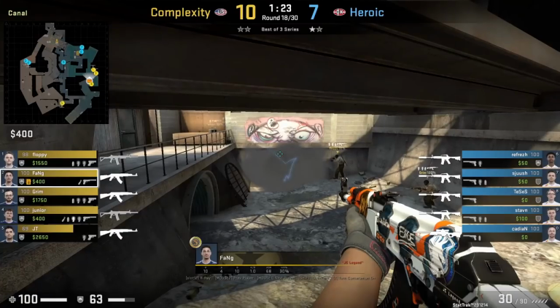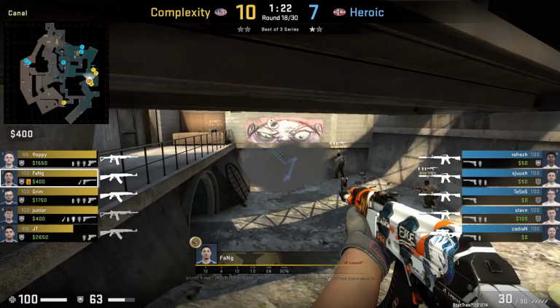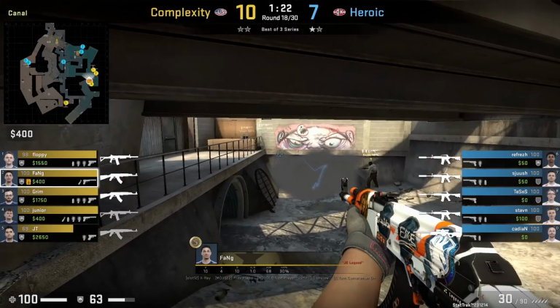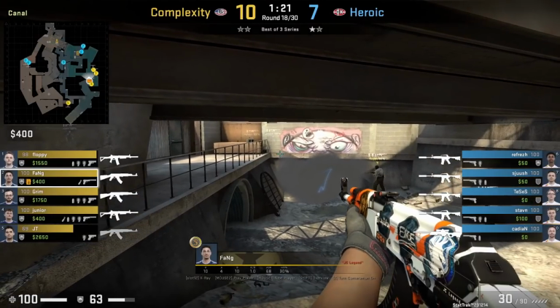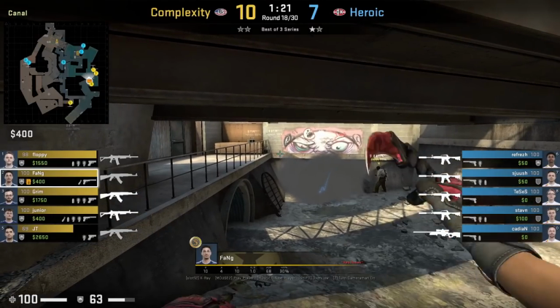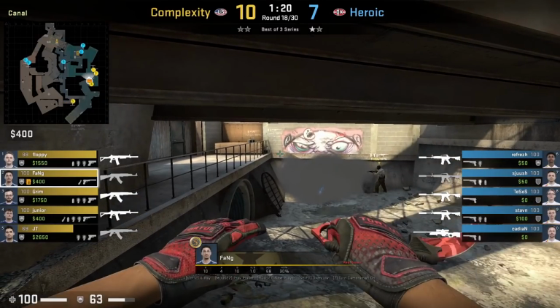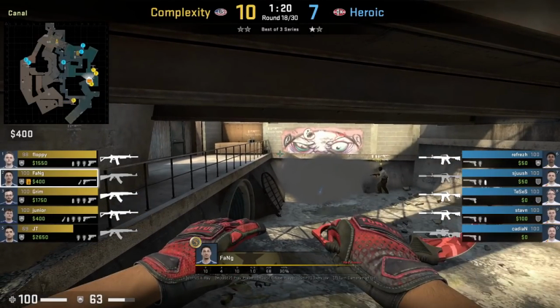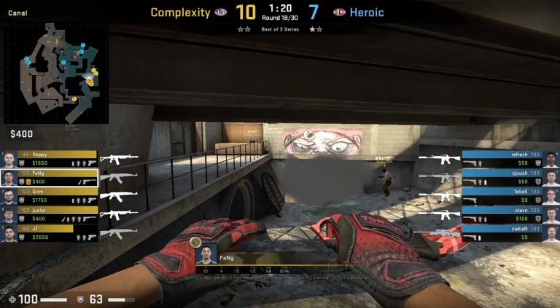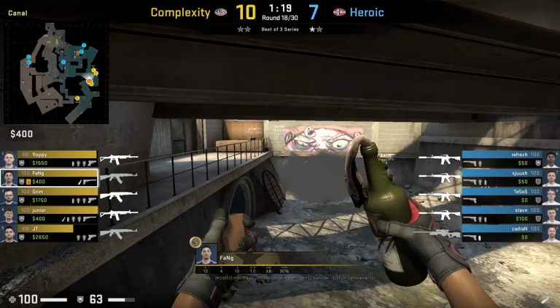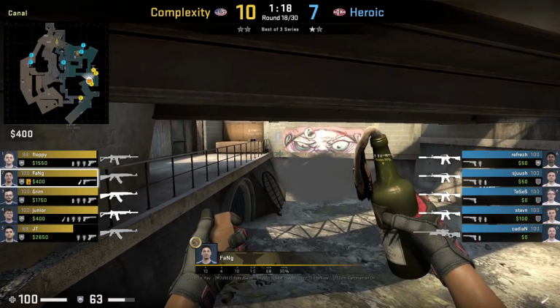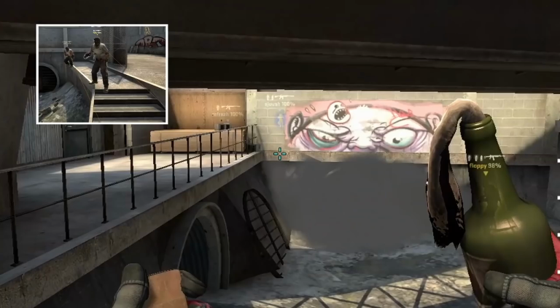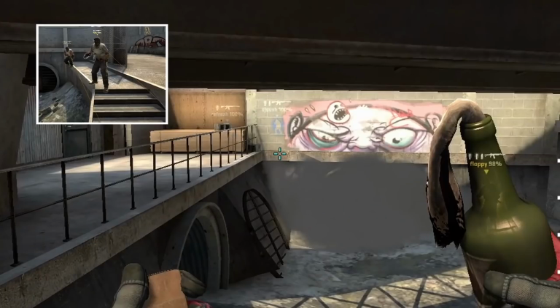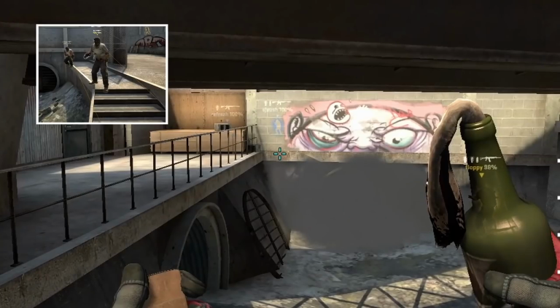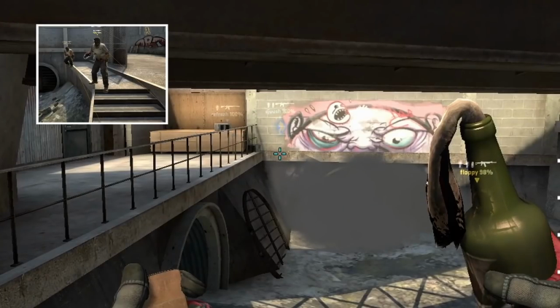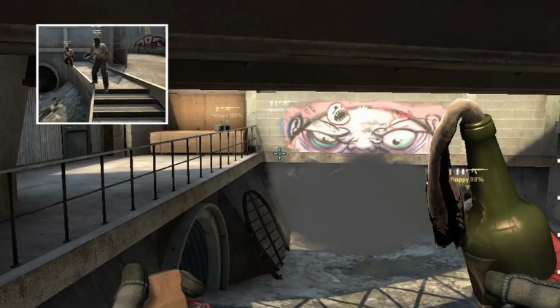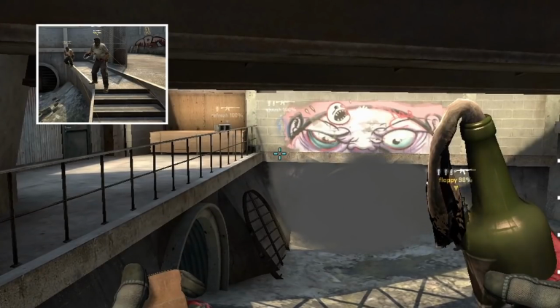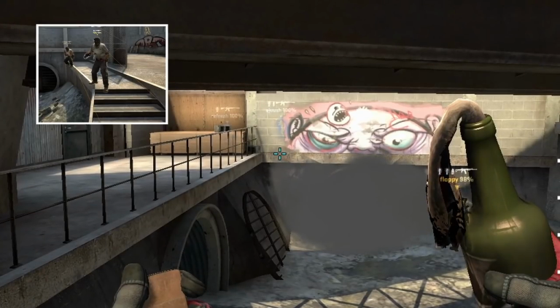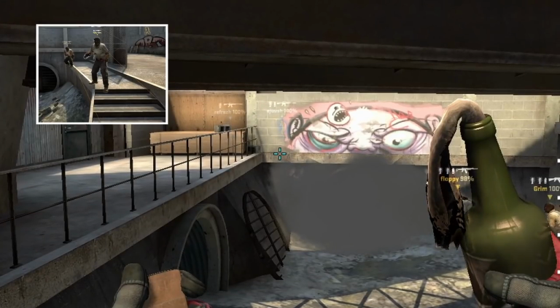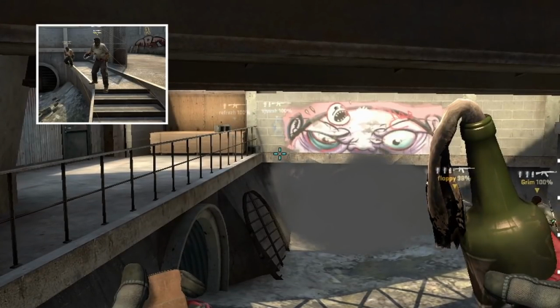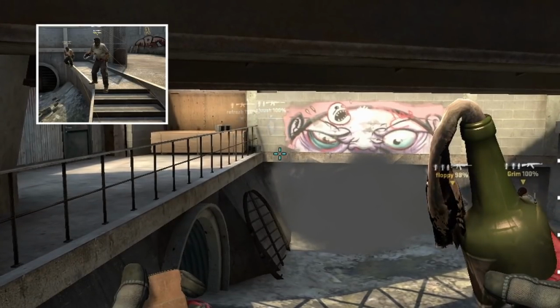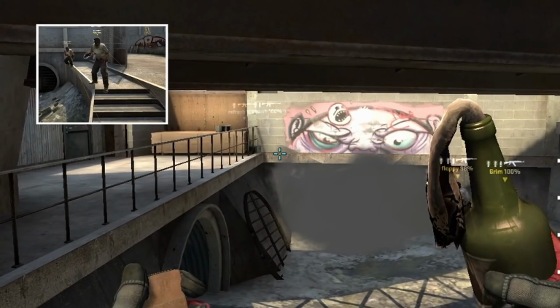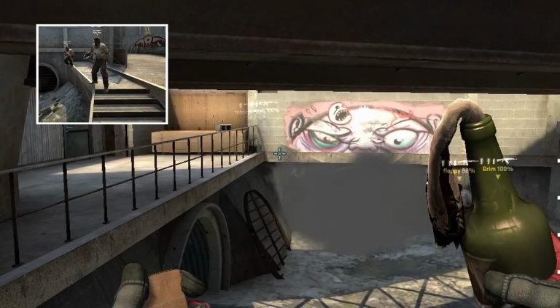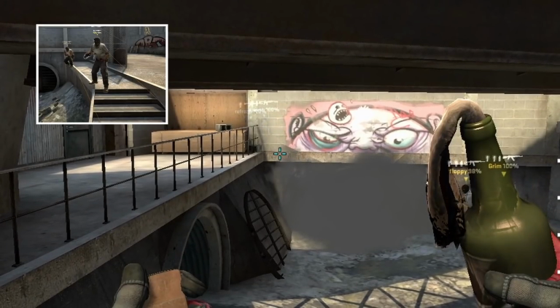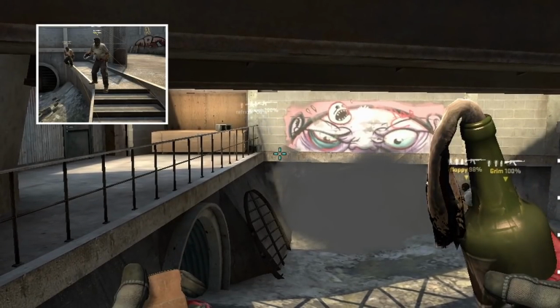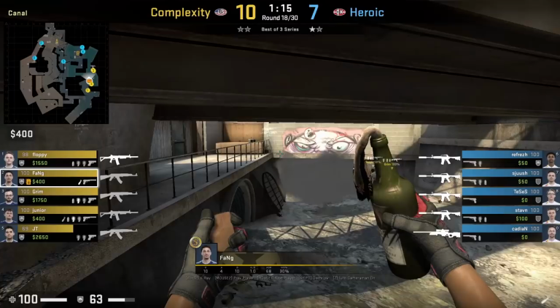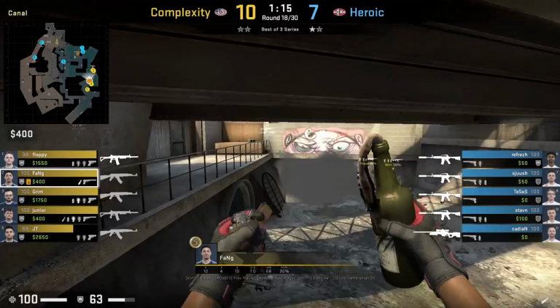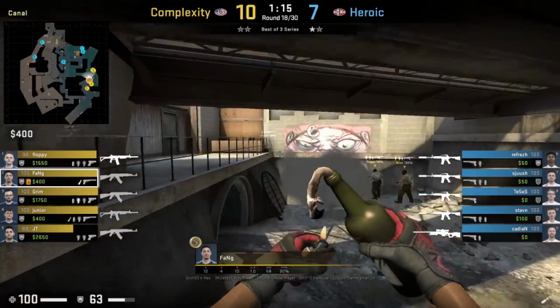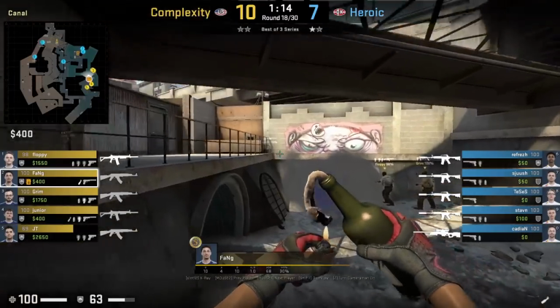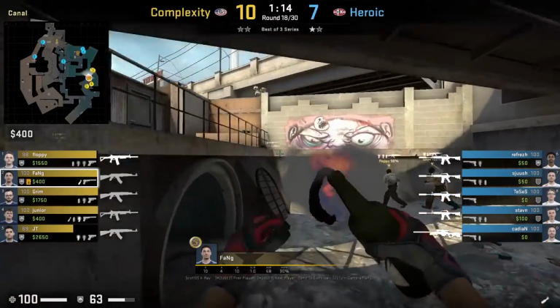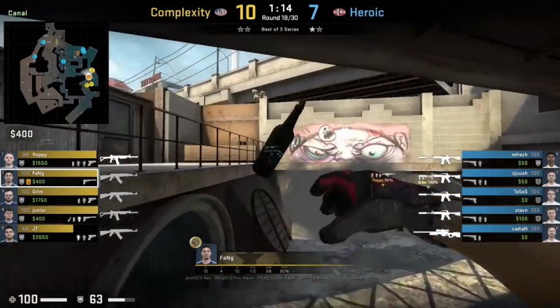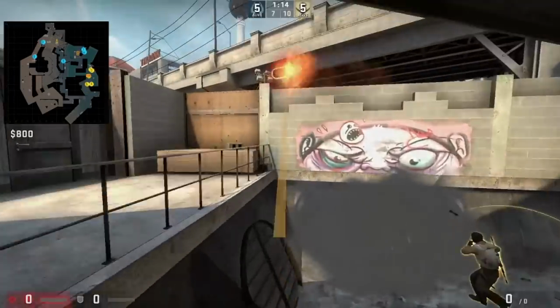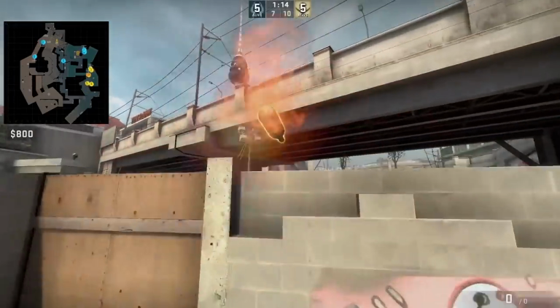Fang throws a barrel molotov from top of the stairs. He aims as shown, then runs 3 steps forward and jump throws.